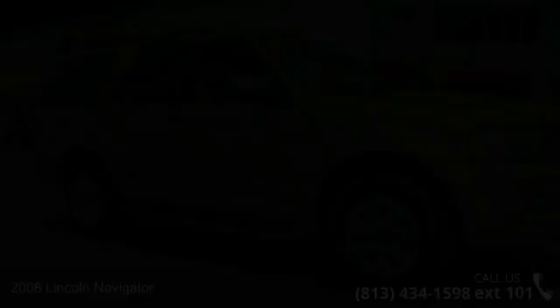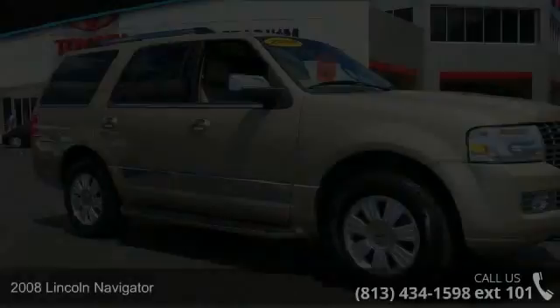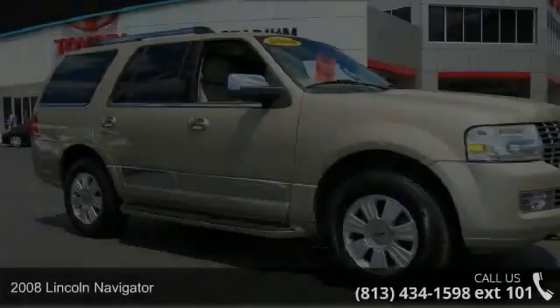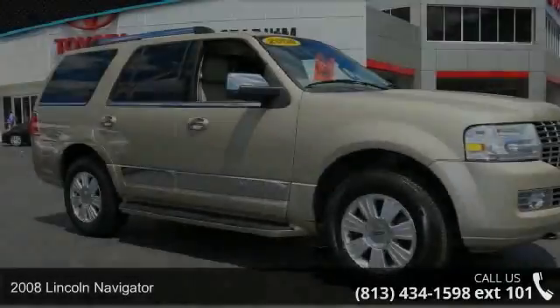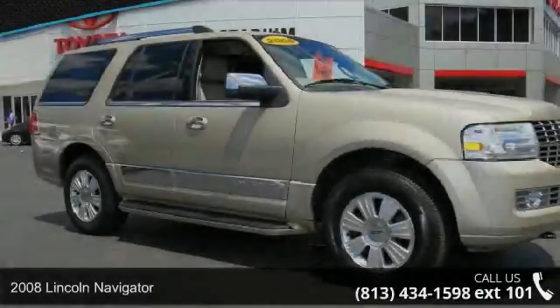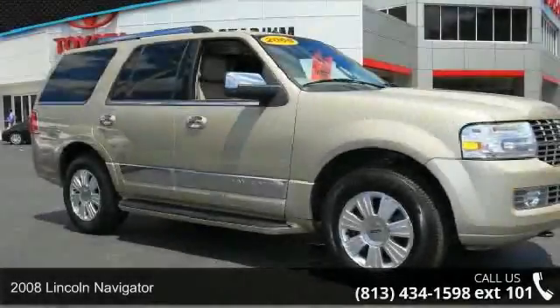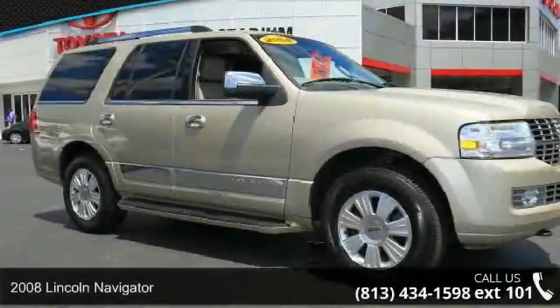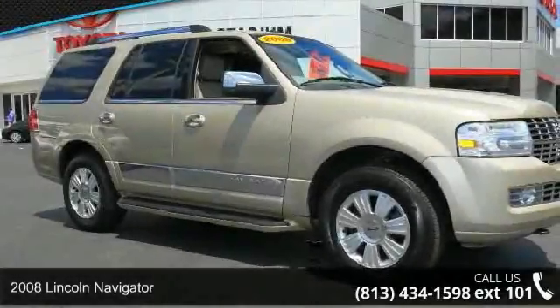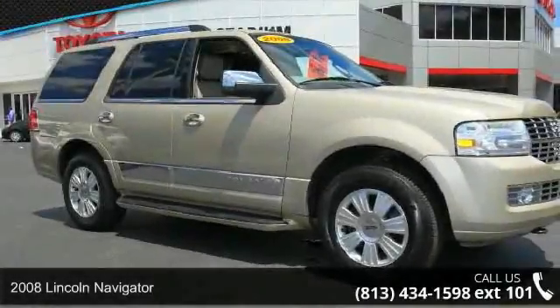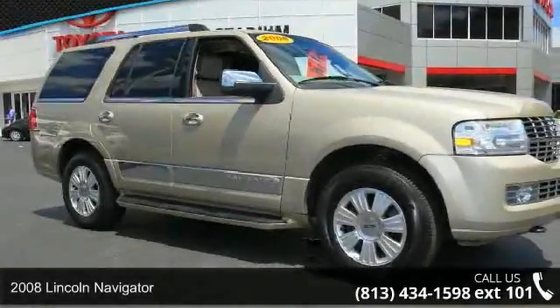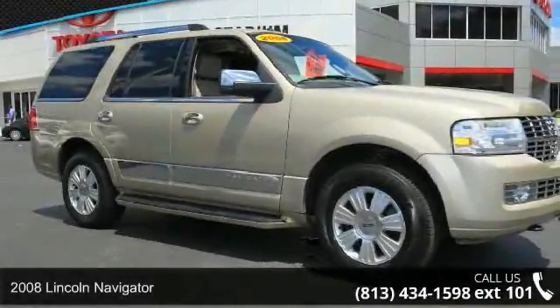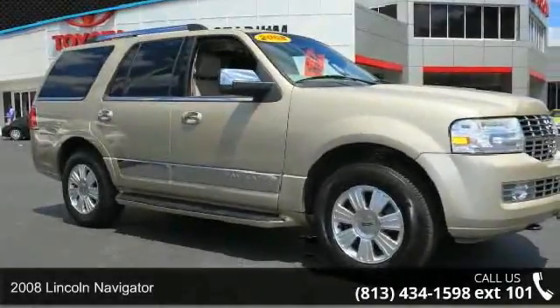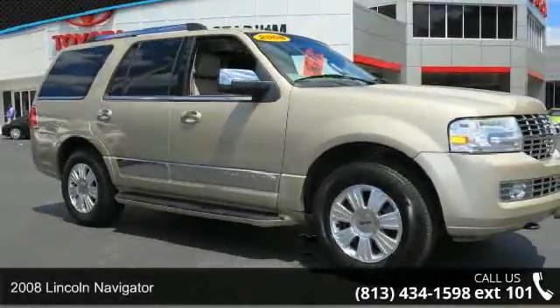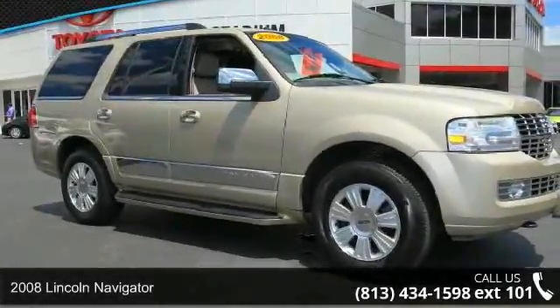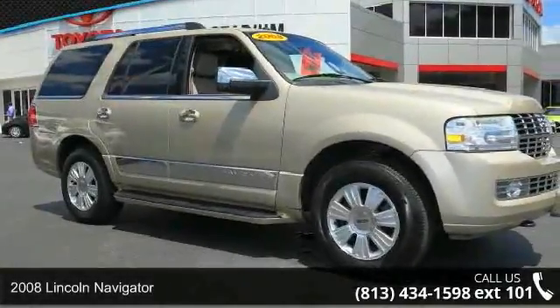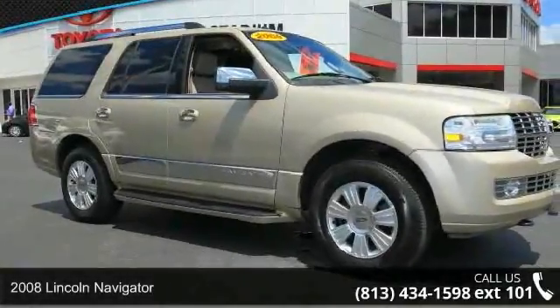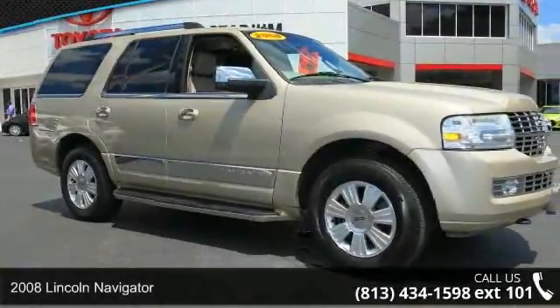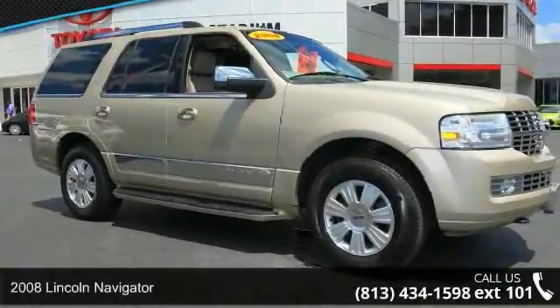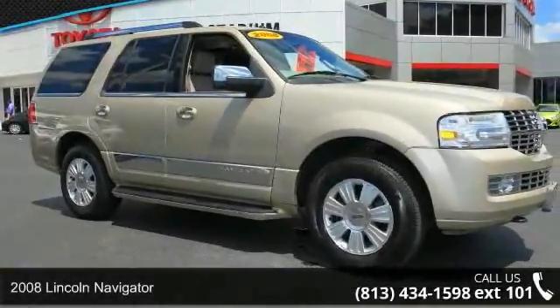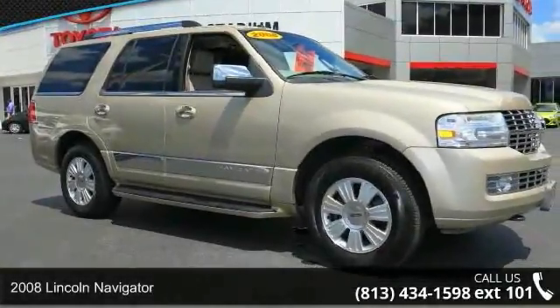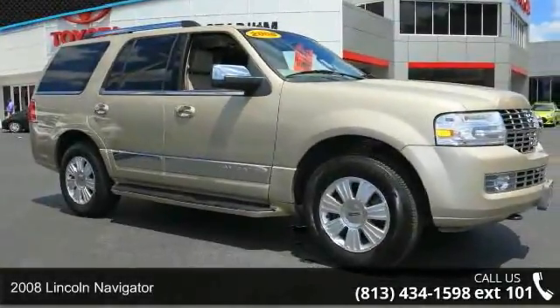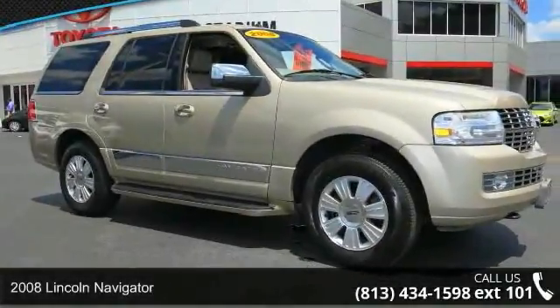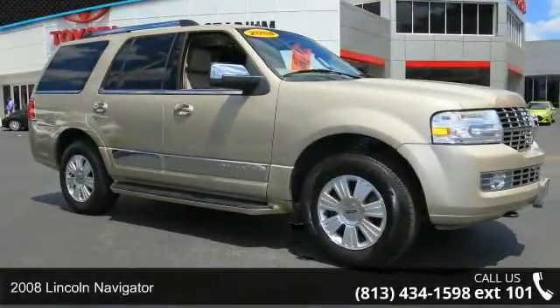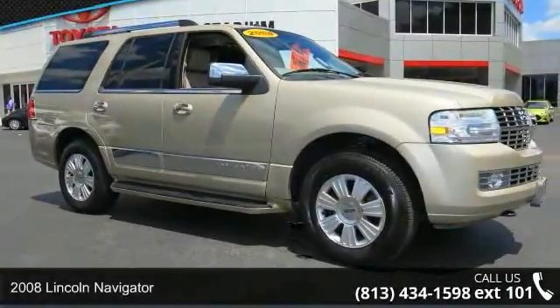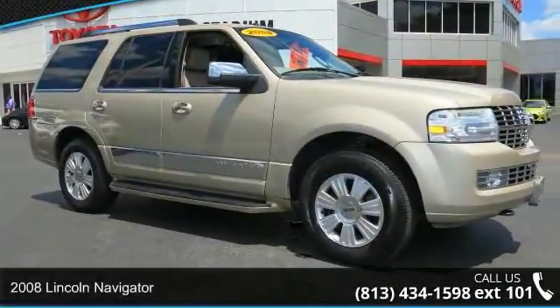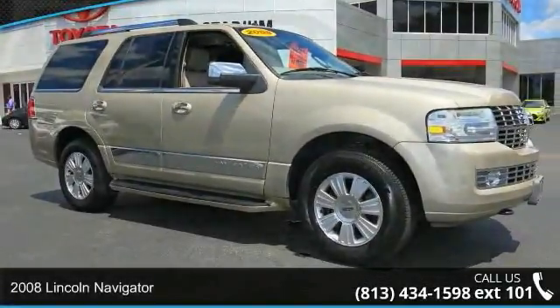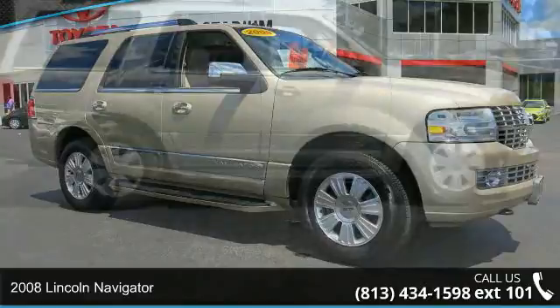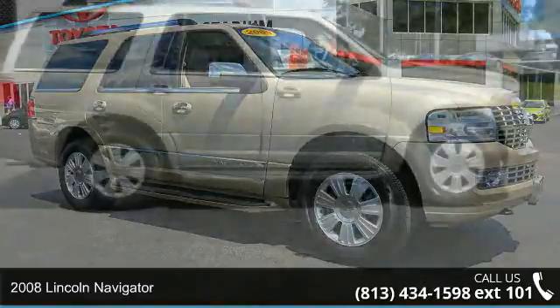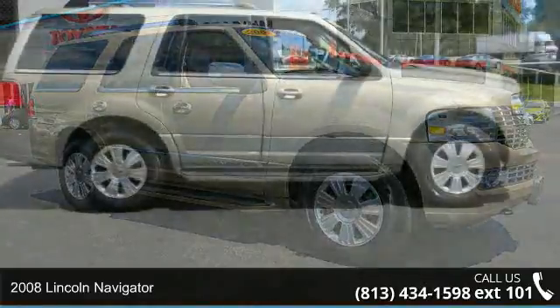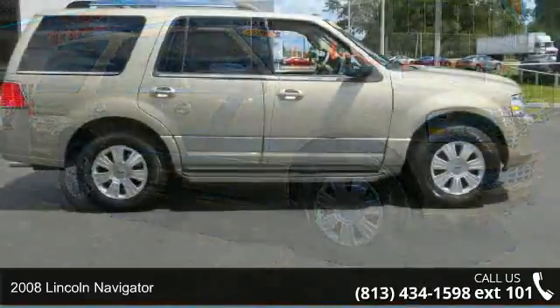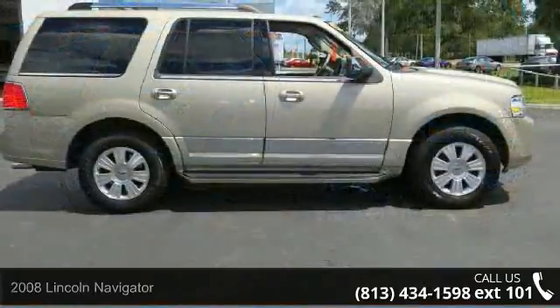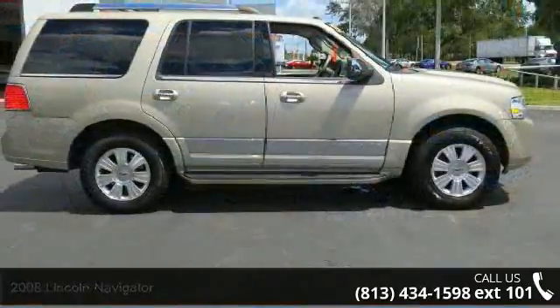Check out this 2008 Lincoln Navigator. If you are looking for a first class ride, you have found it.